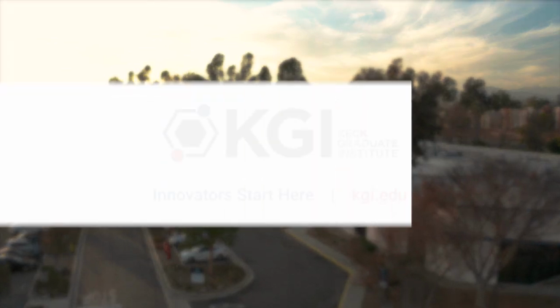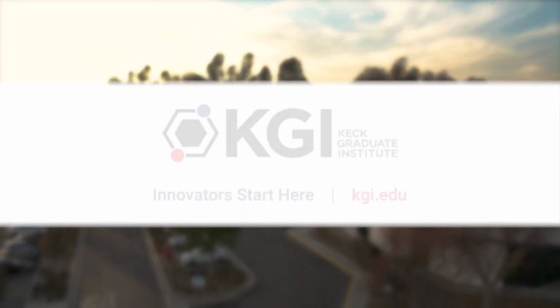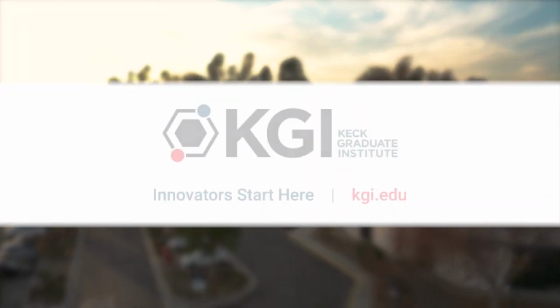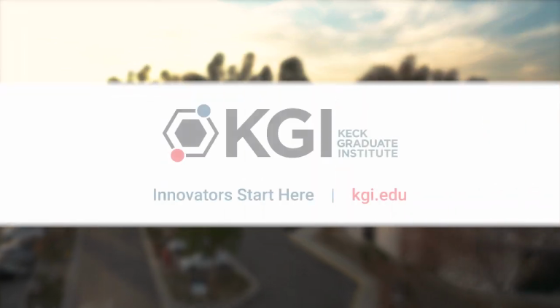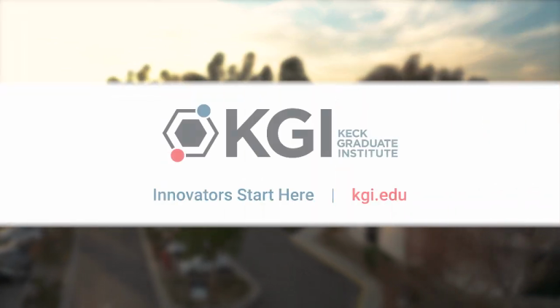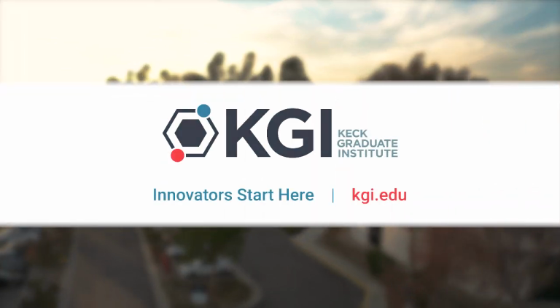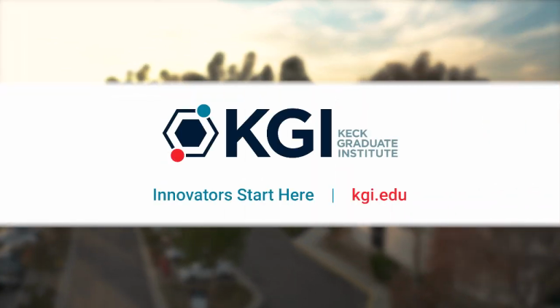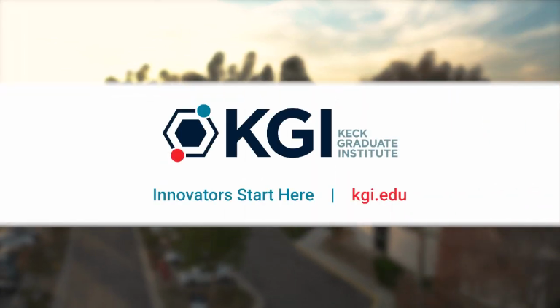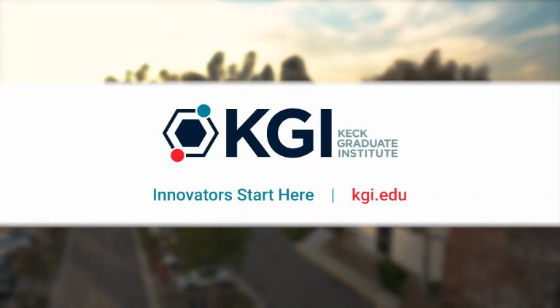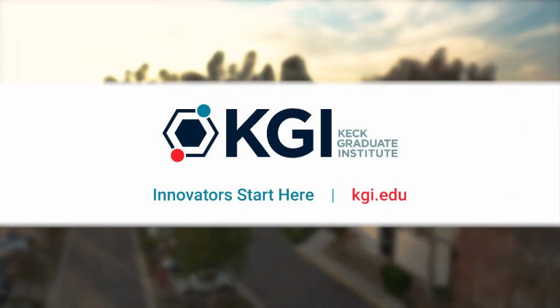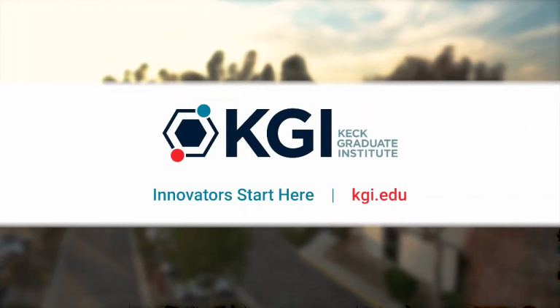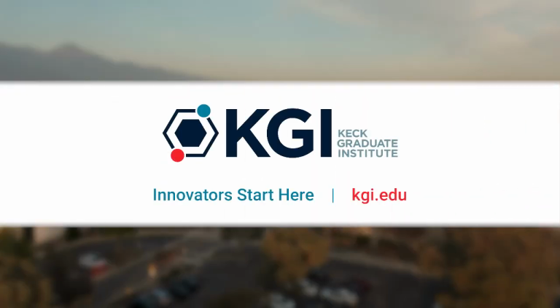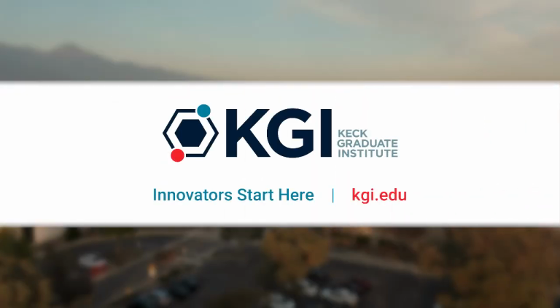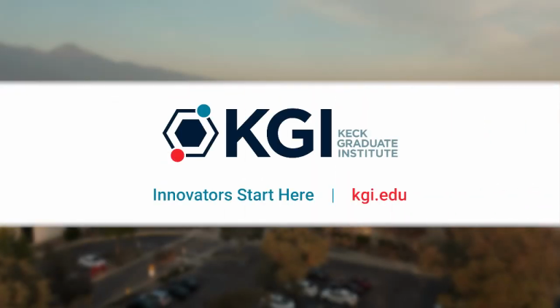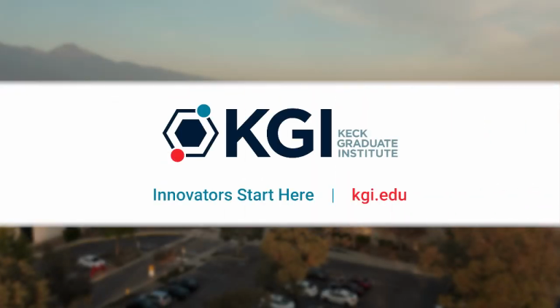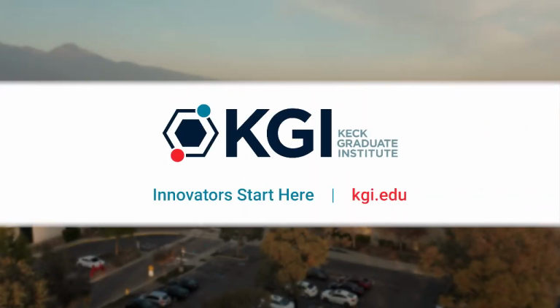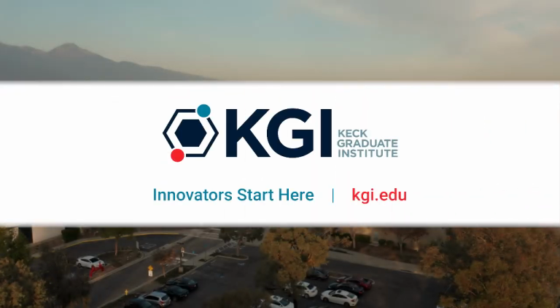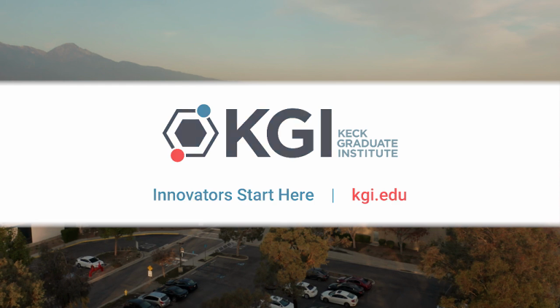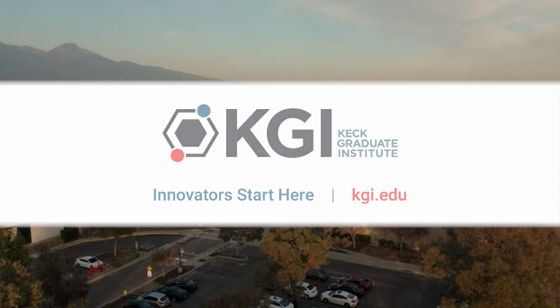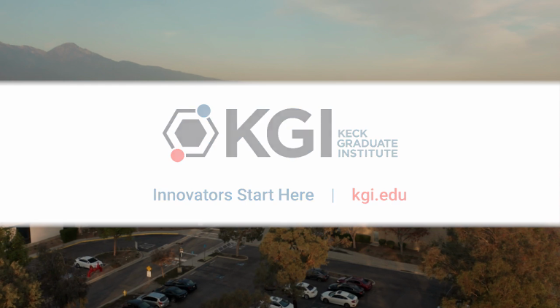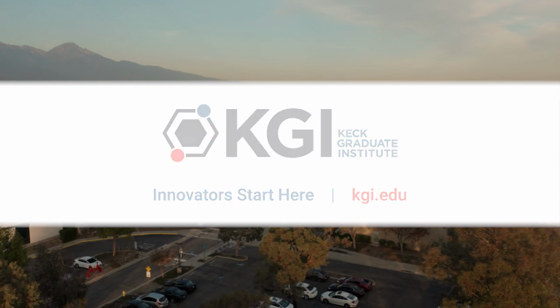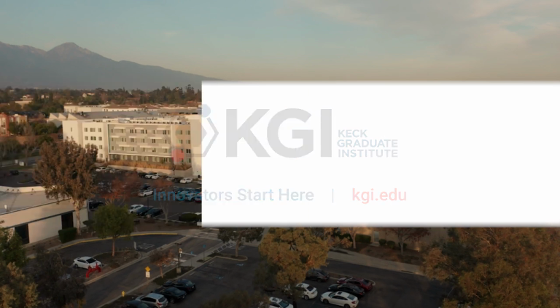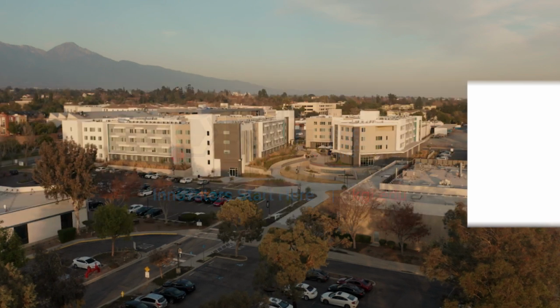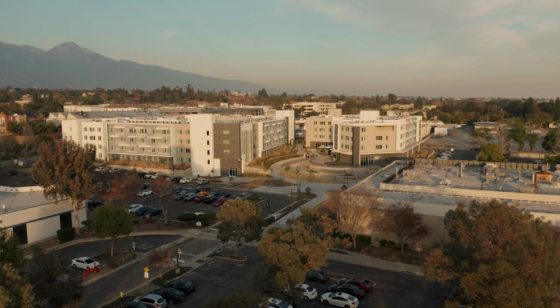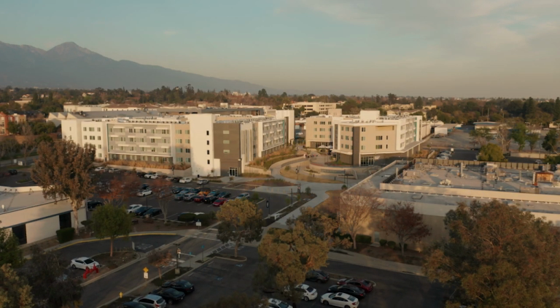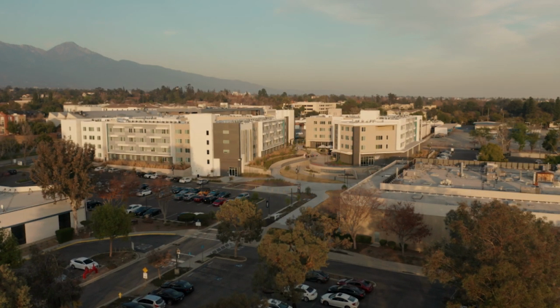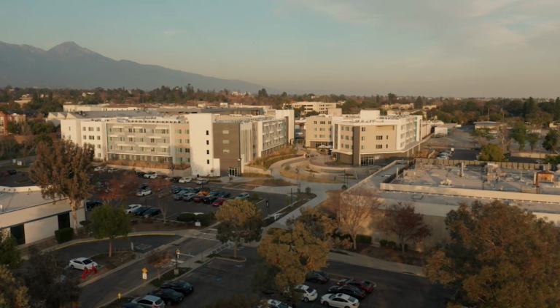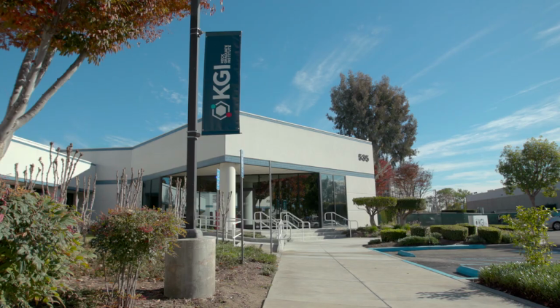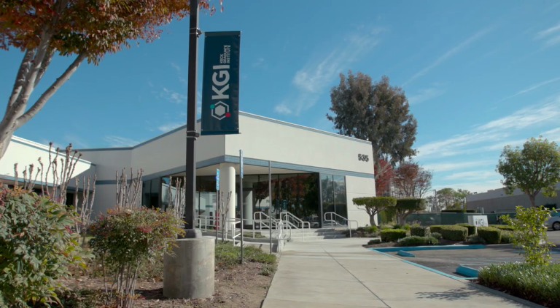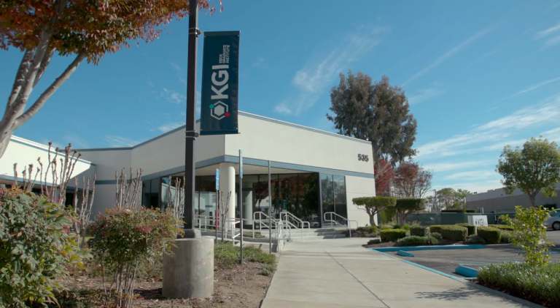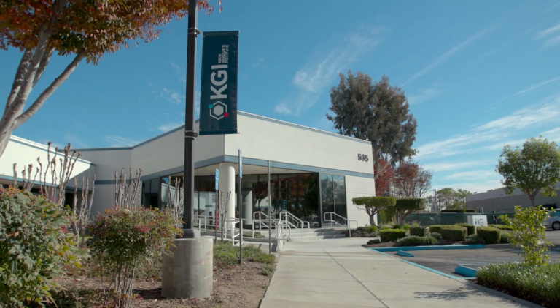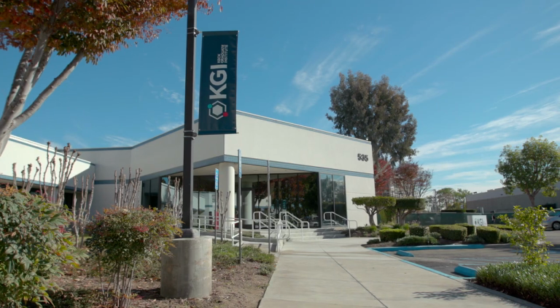Welcome to Keck Graduate Institute. We are excited to provide you with this video tour of campus.